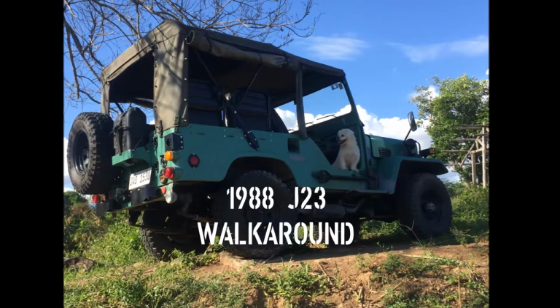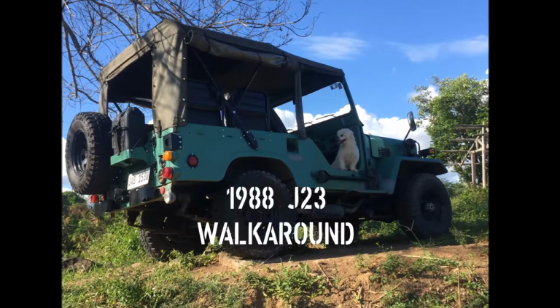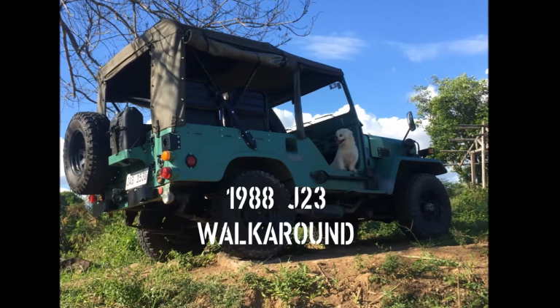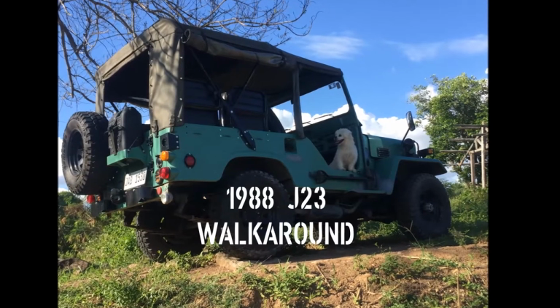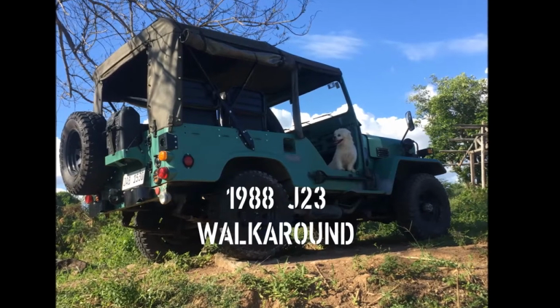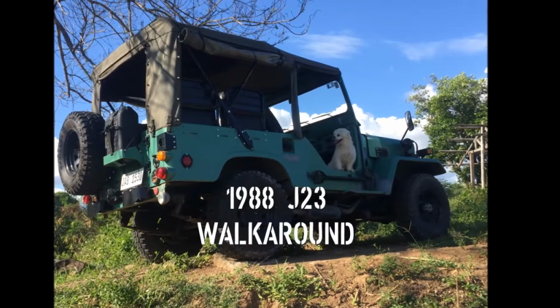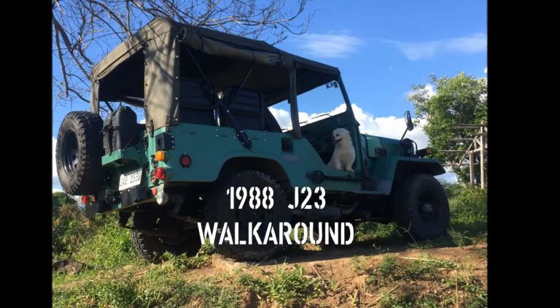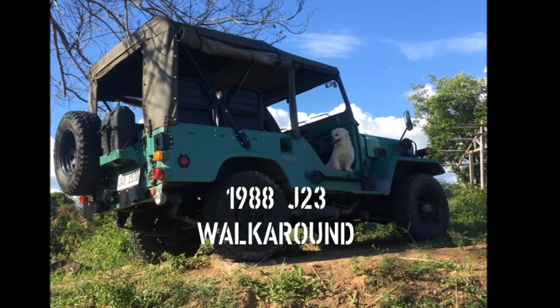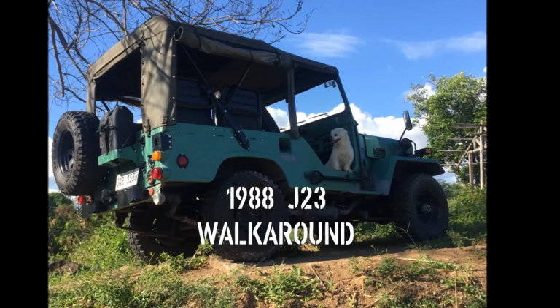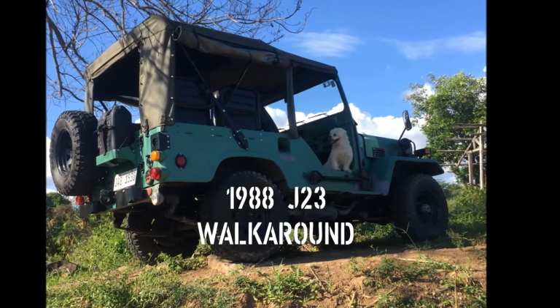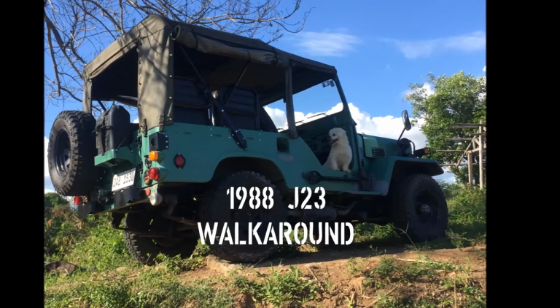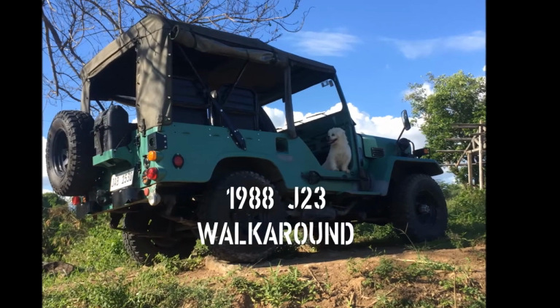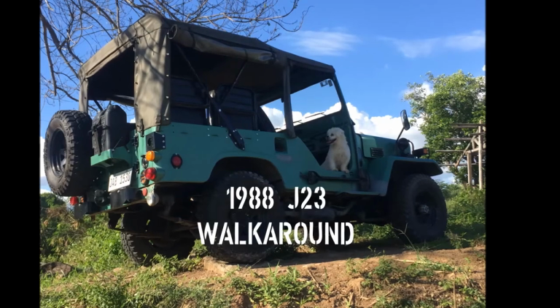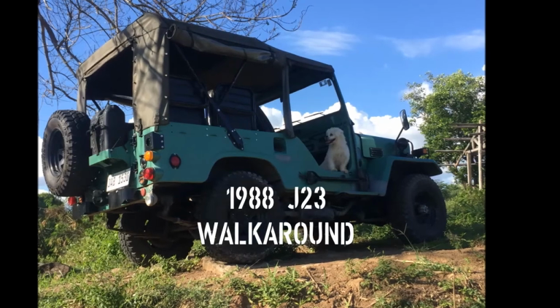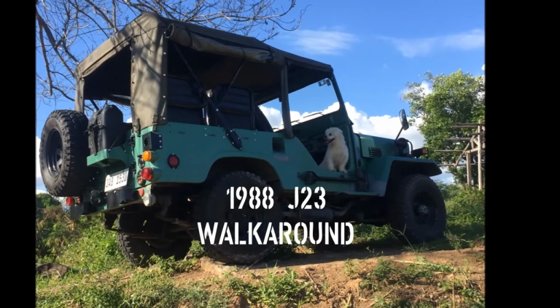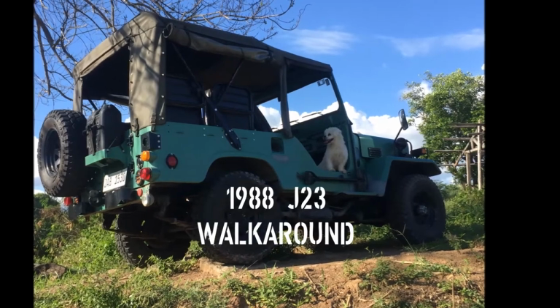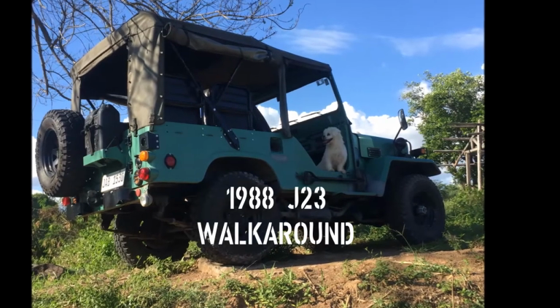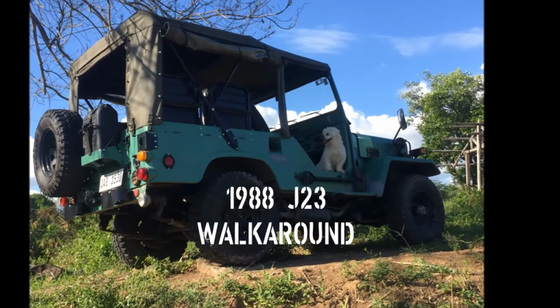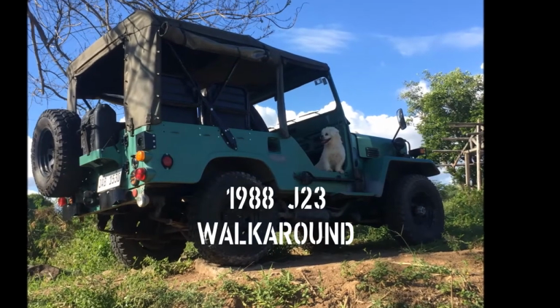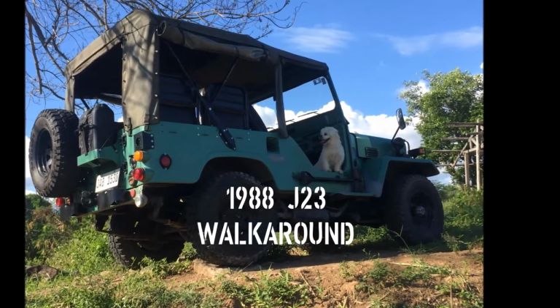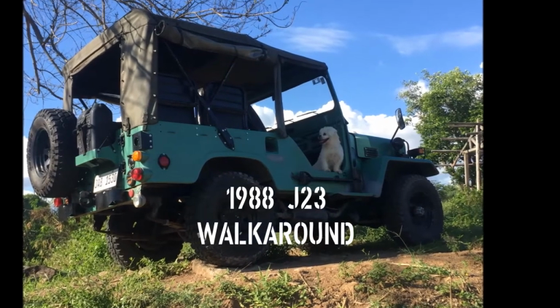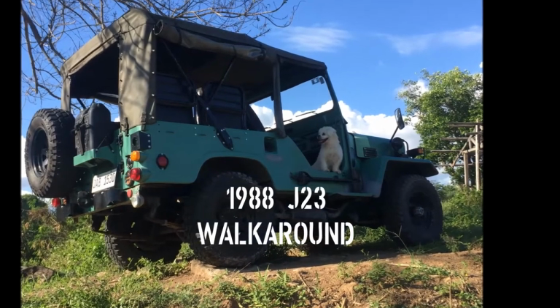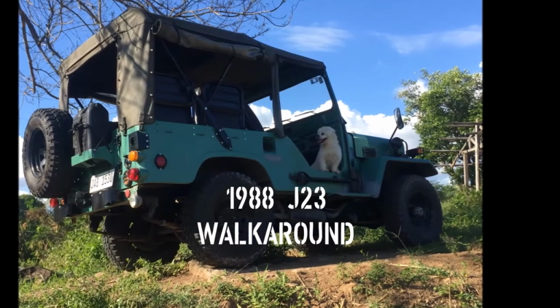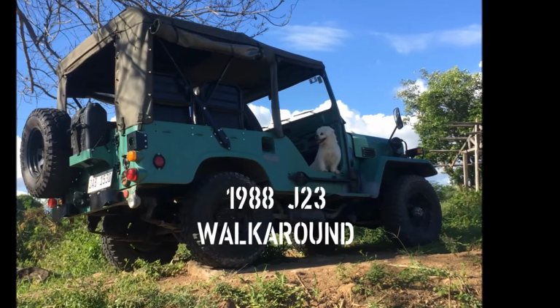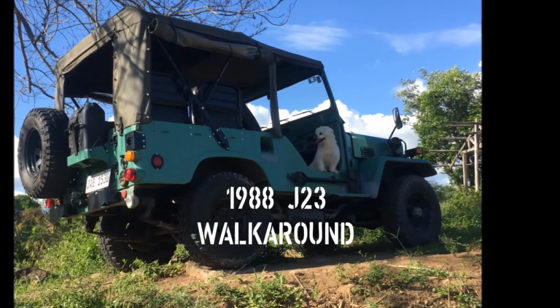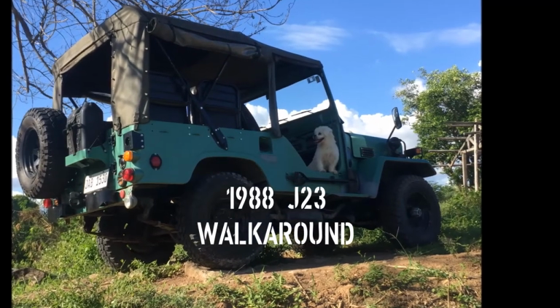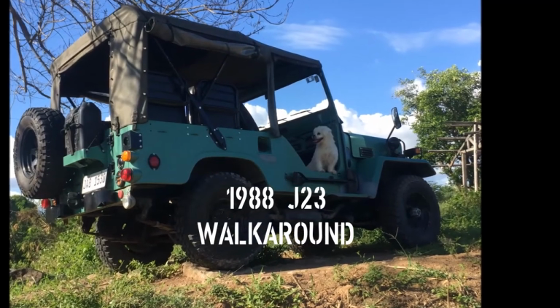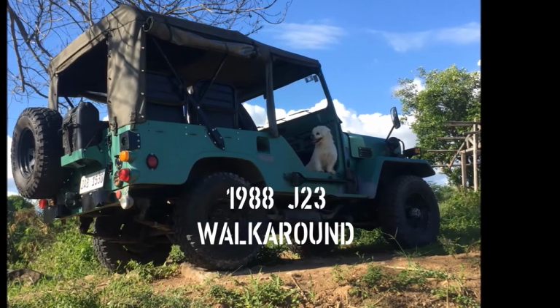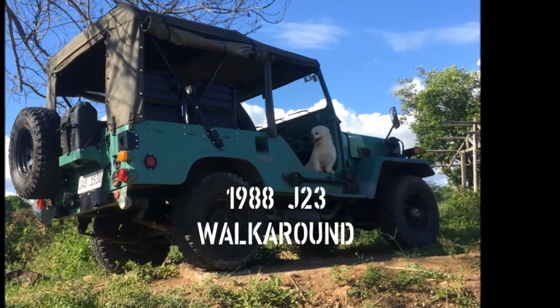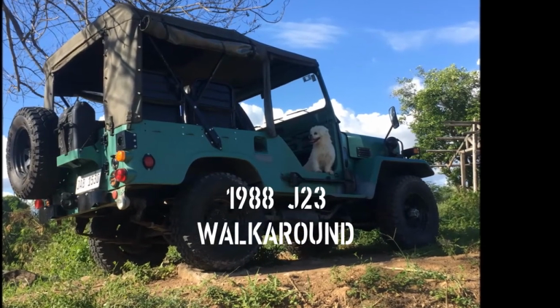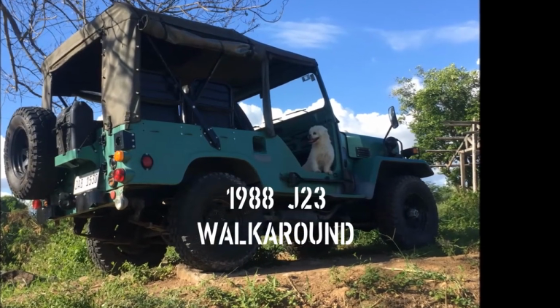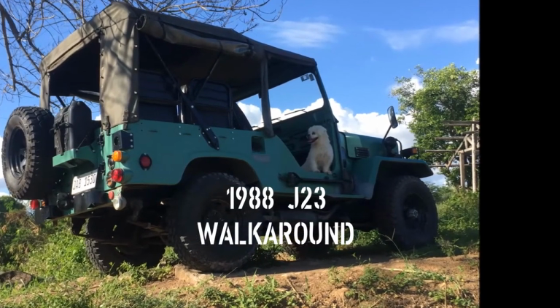Hi again. Today we're going to take a quick tour around my 1988 Mitsubishi J23G.